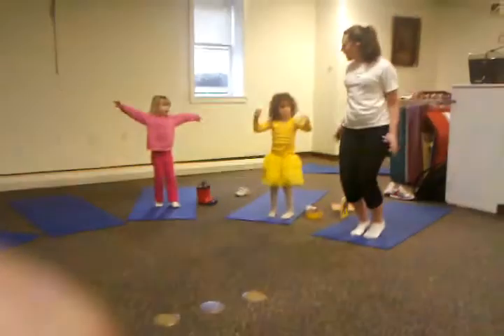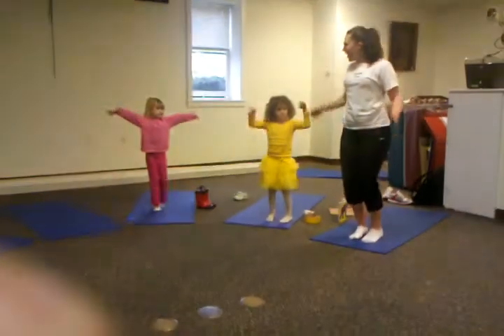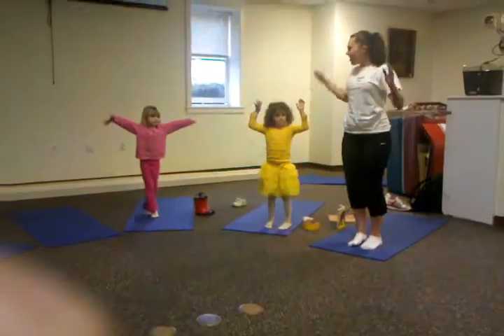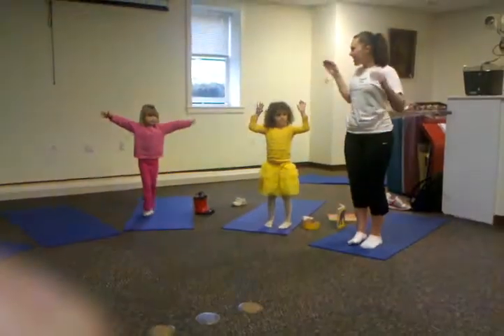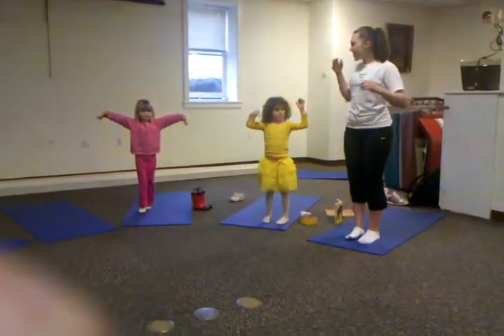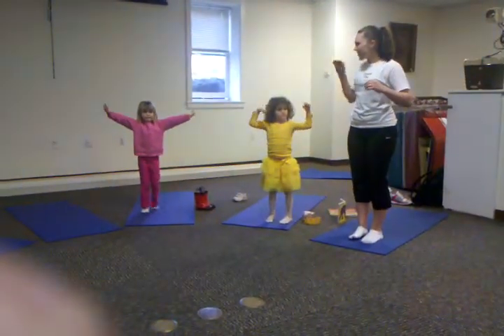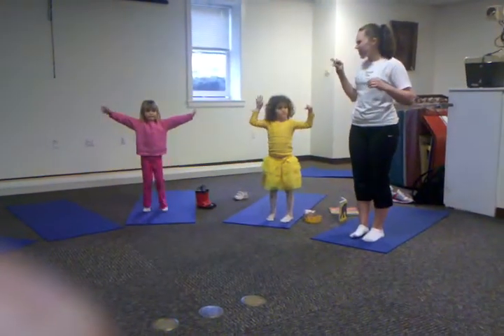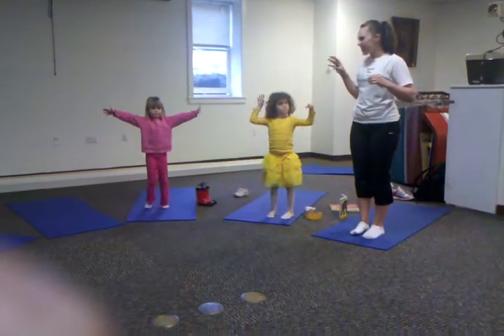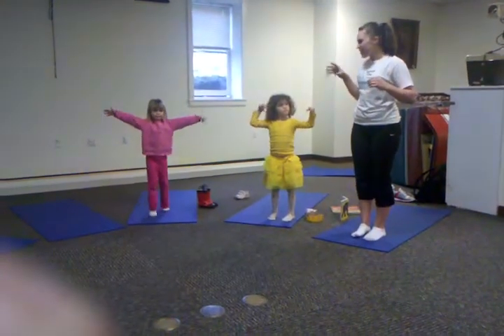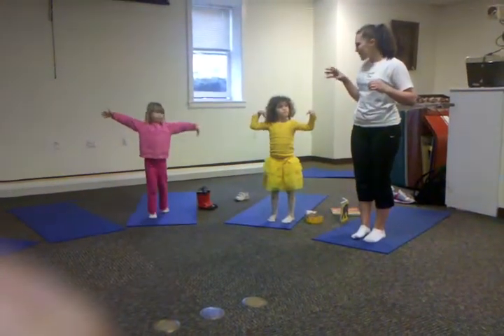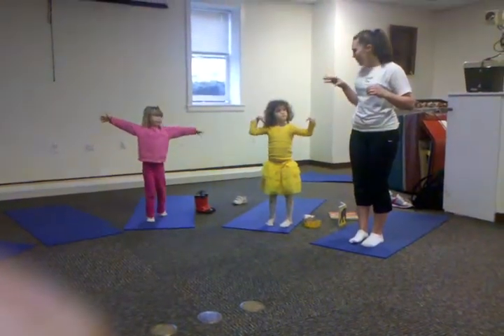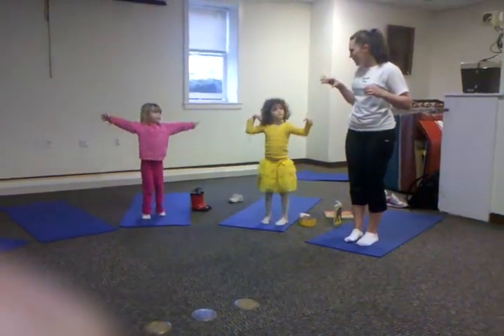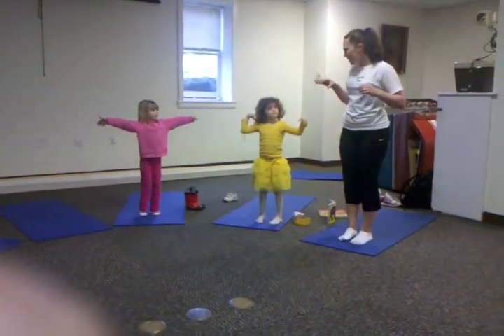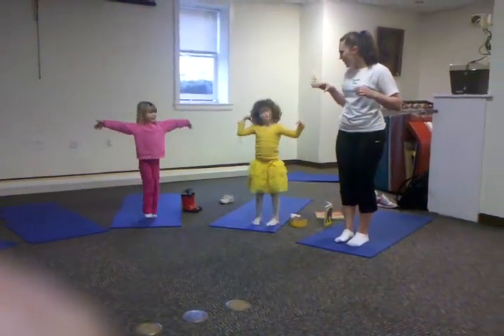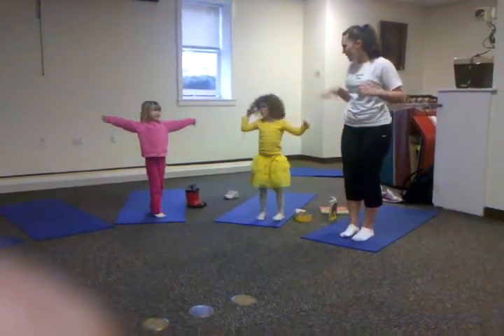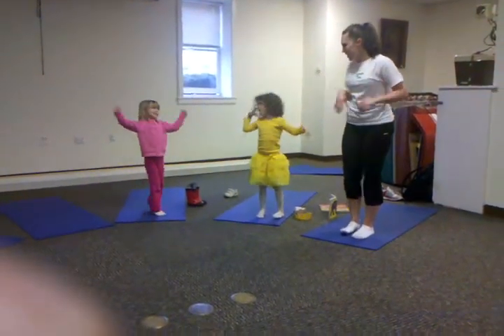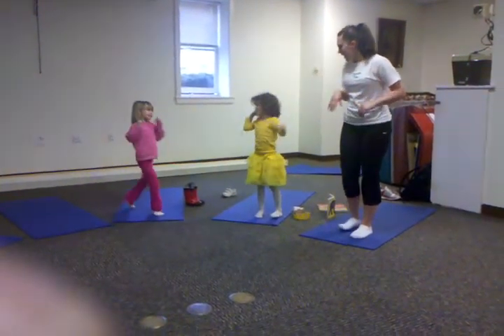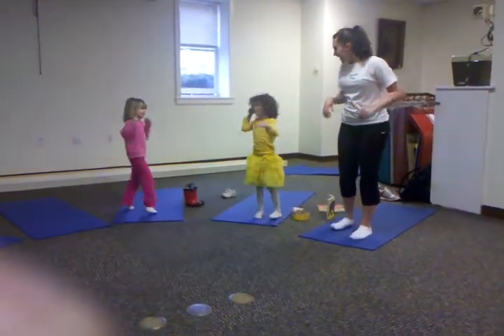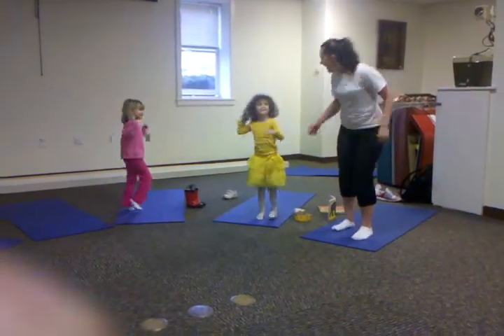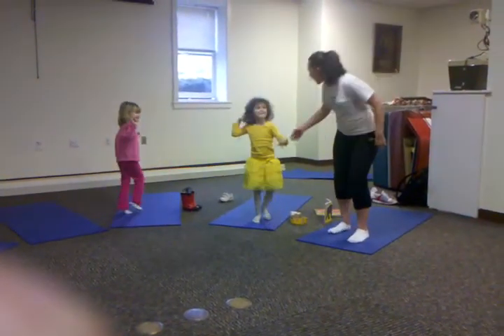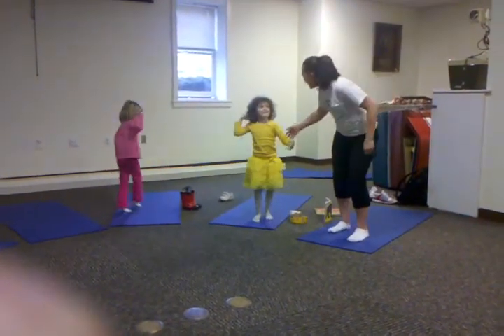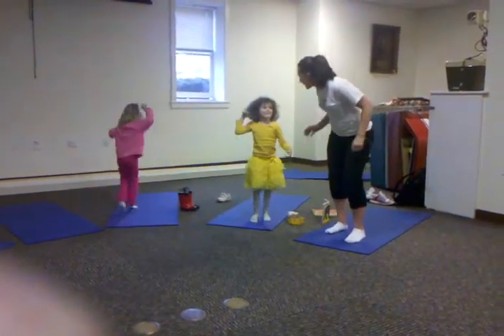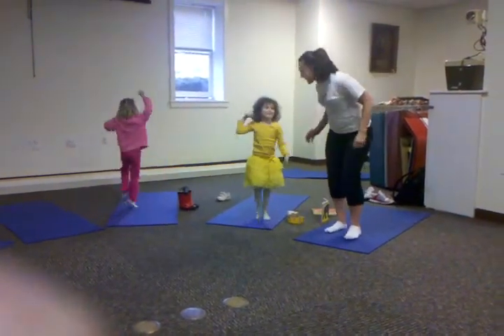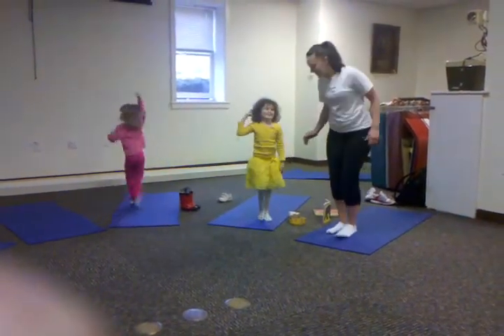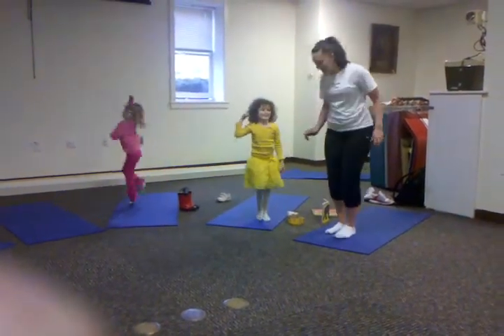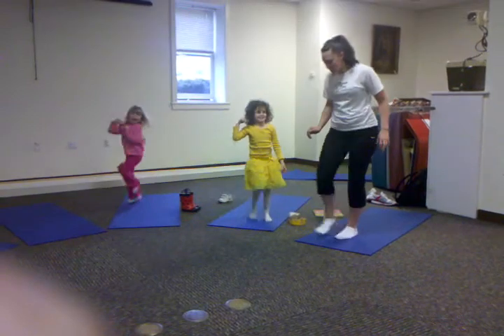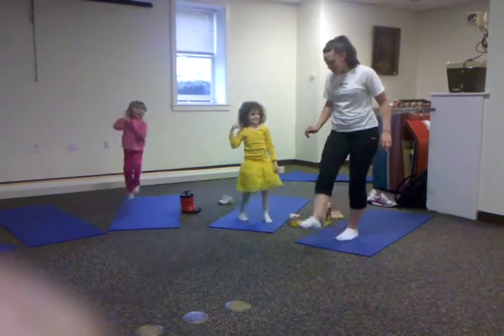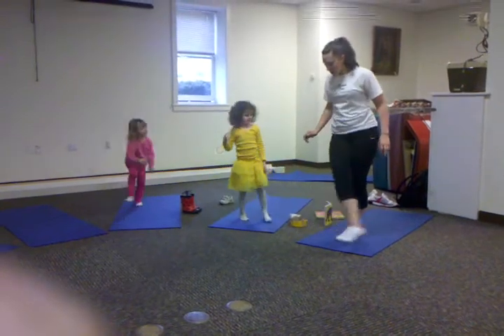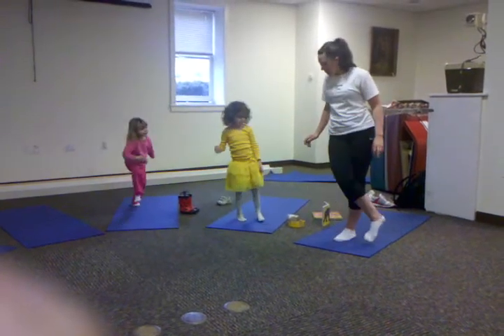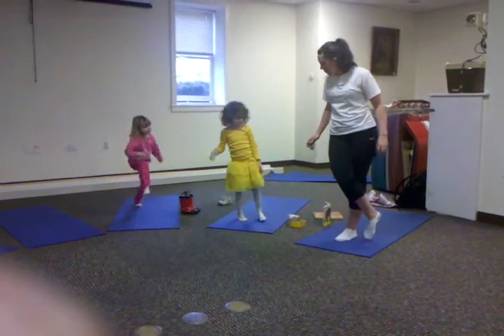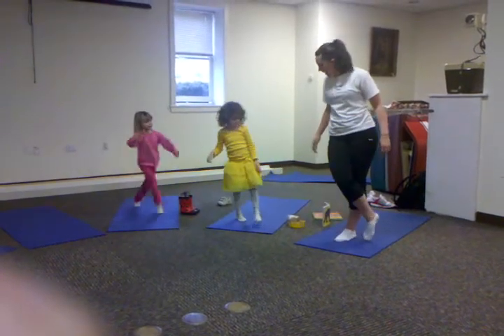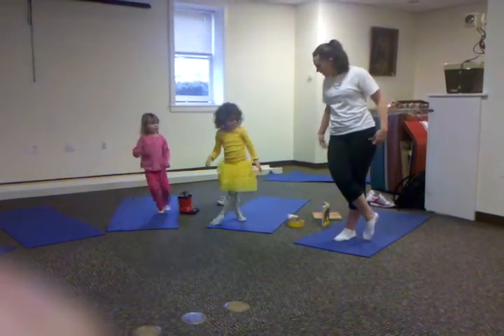Are you guys ready for a tricky bird pose? No. Yes, you can do it. Push your leg over.